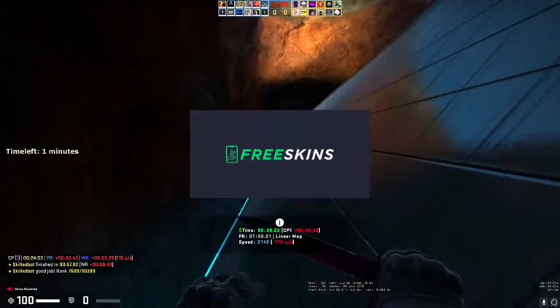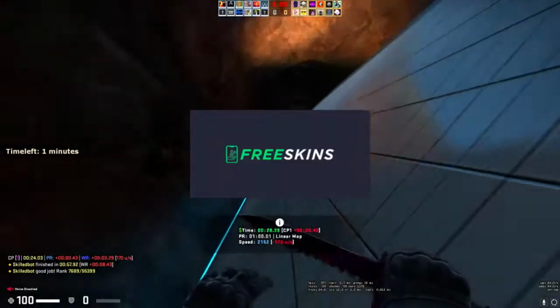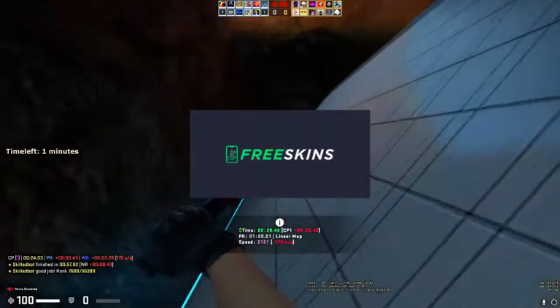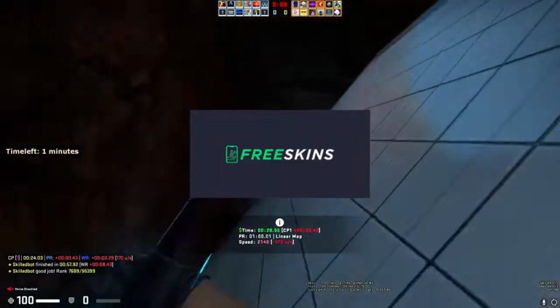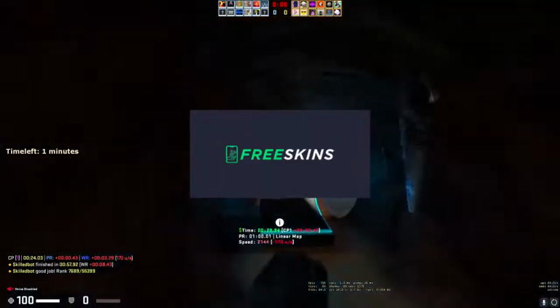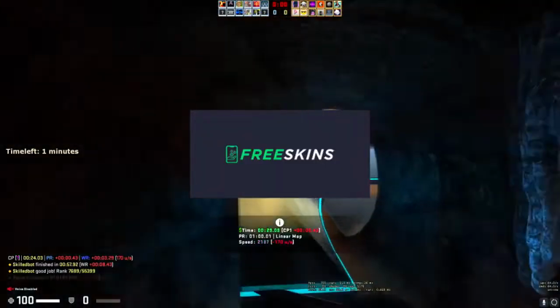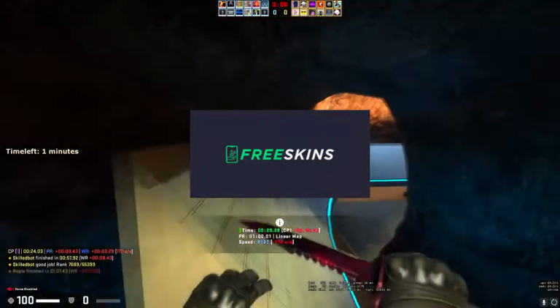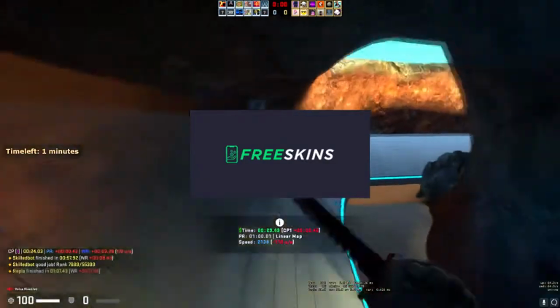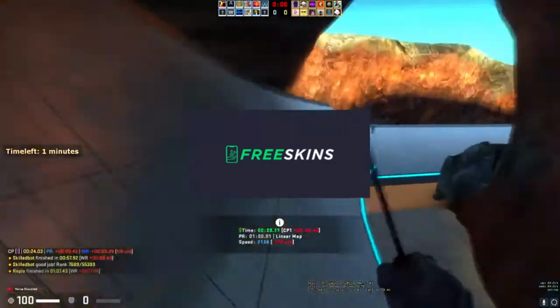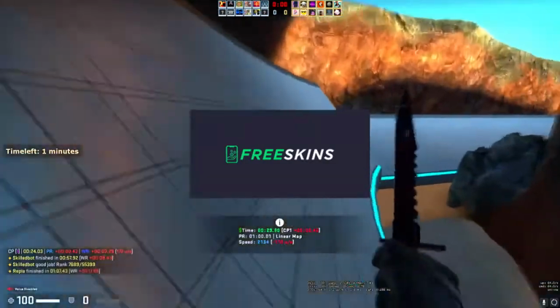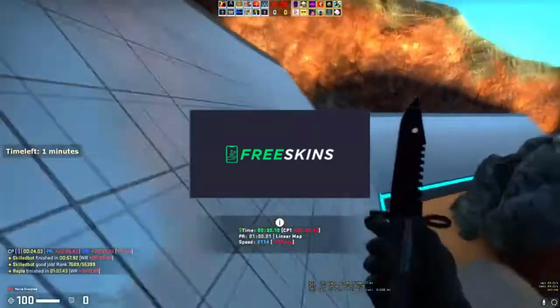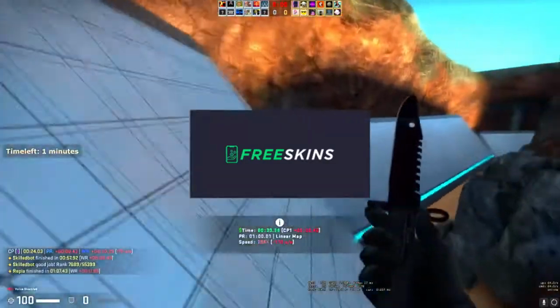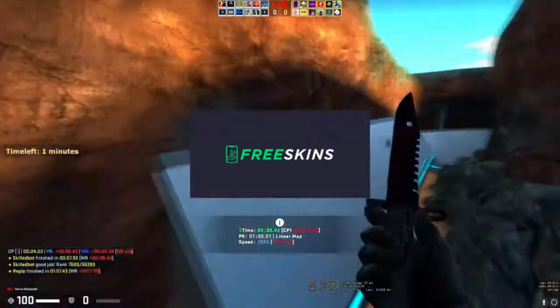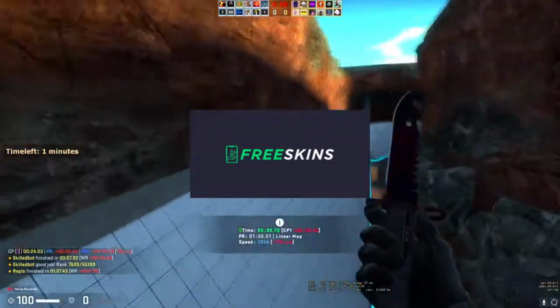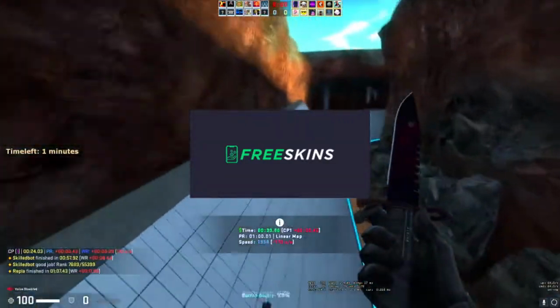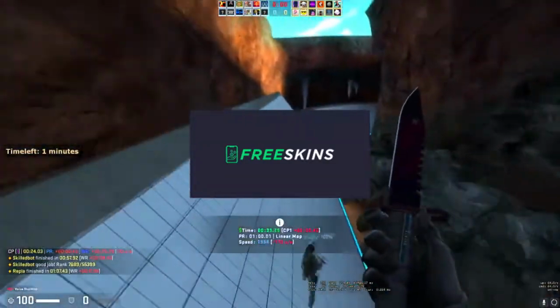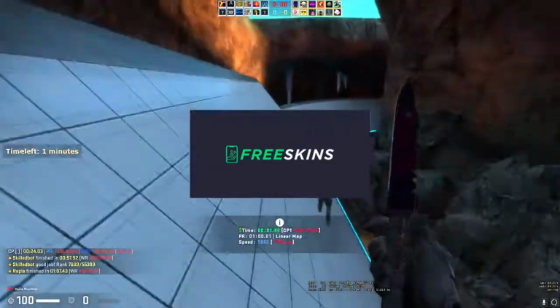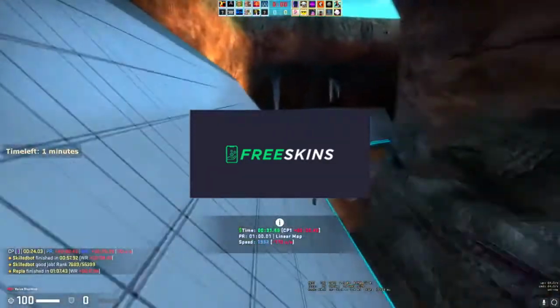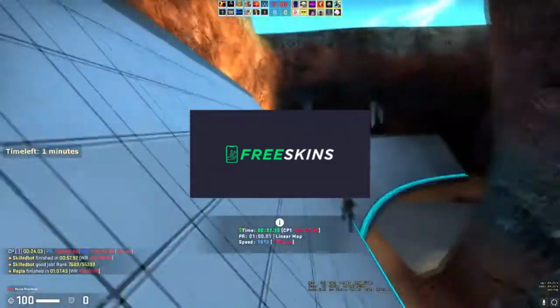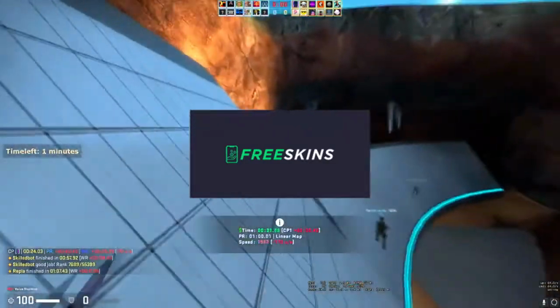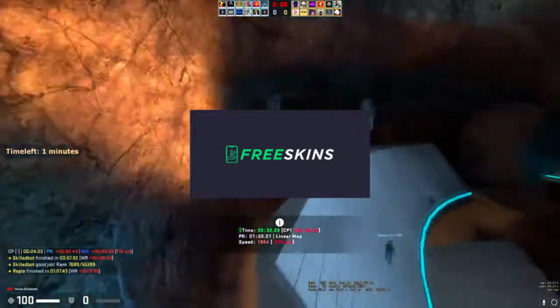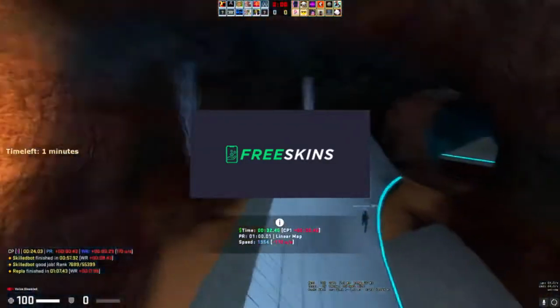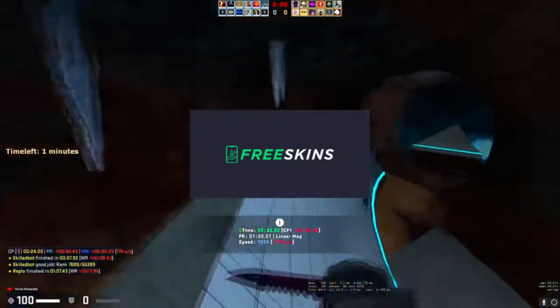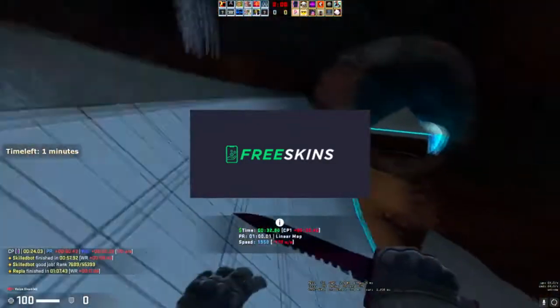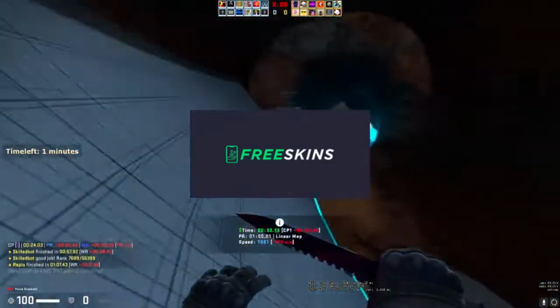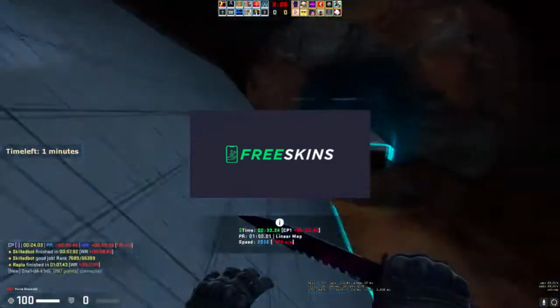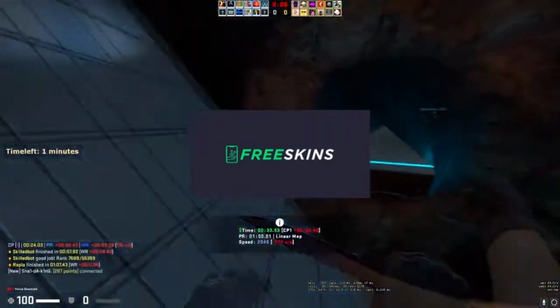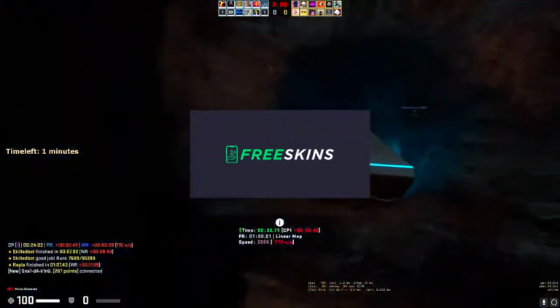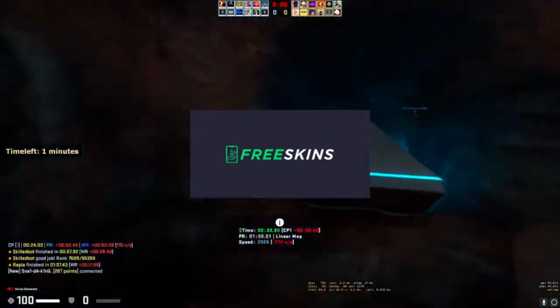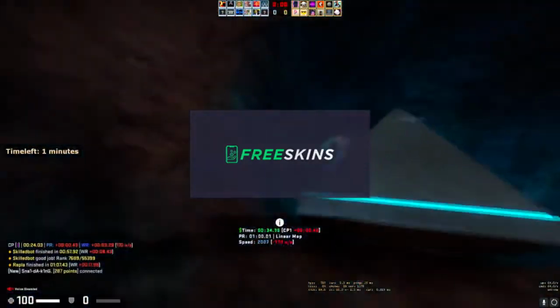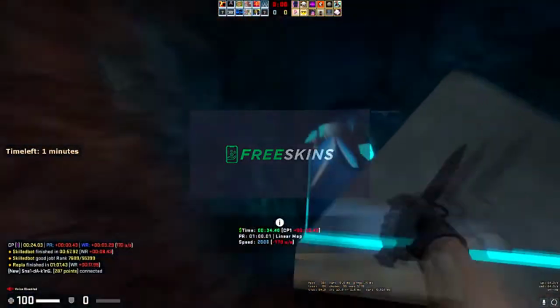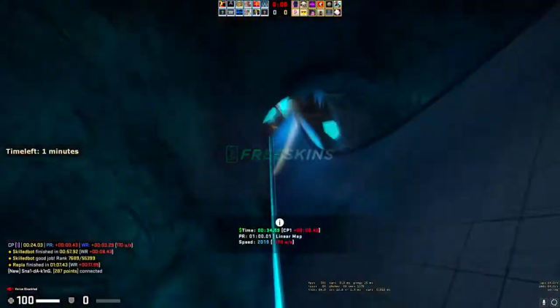That's it for FreeSkins — thank you for sponsoring the video. Let's go on with some other methods that I think are valuable and you should know about.